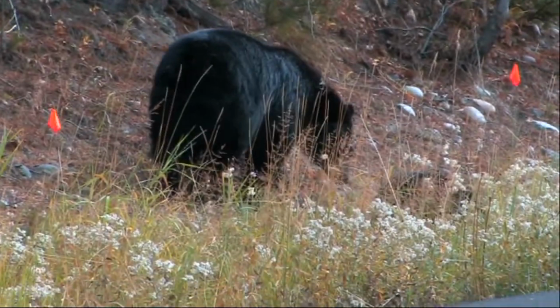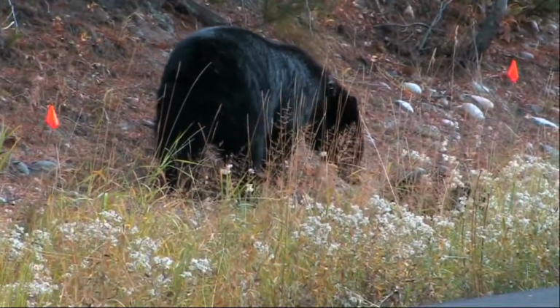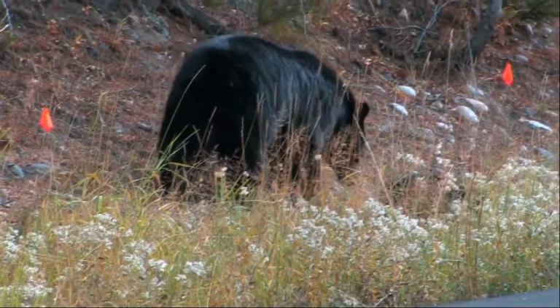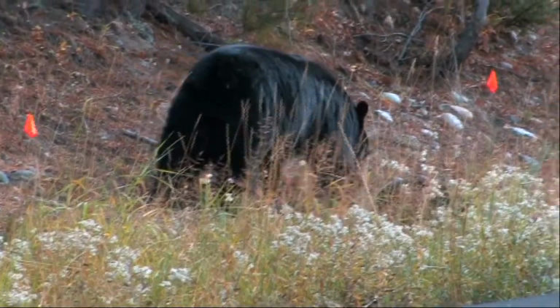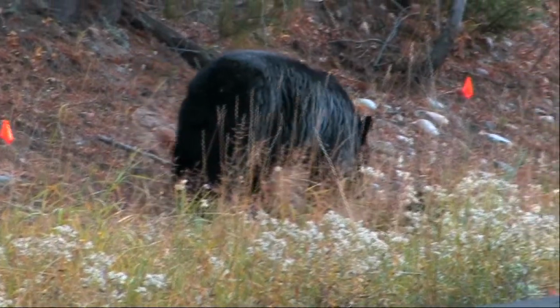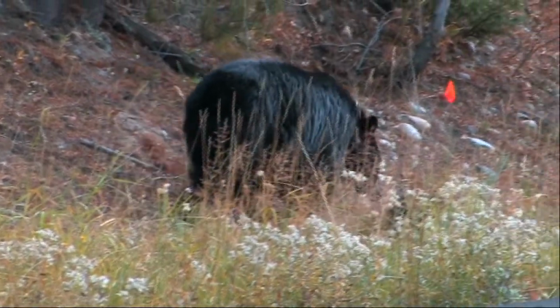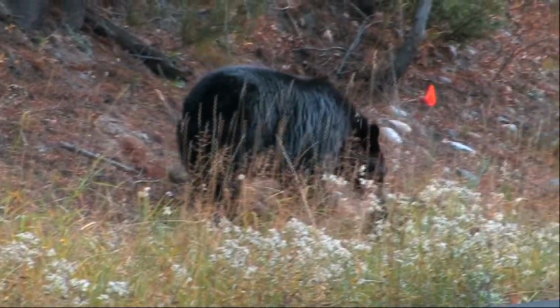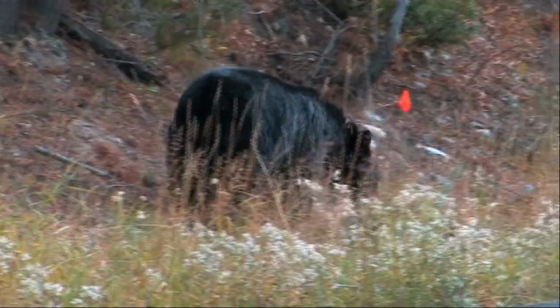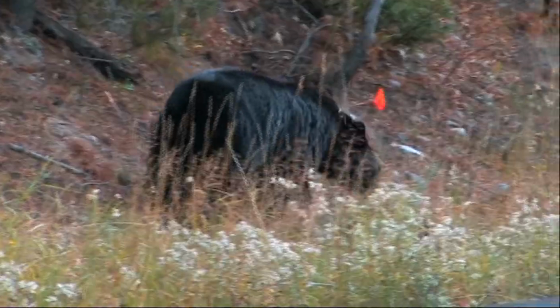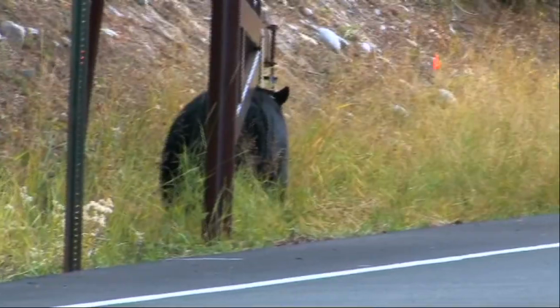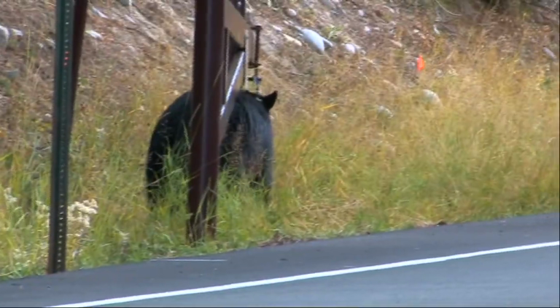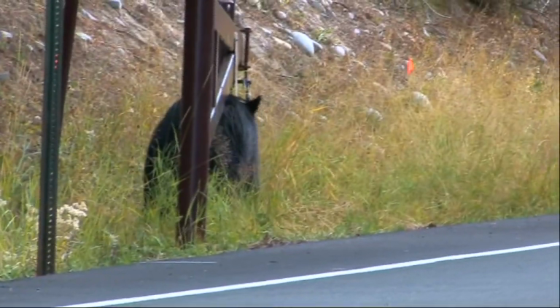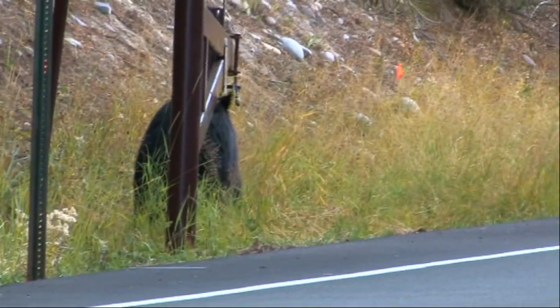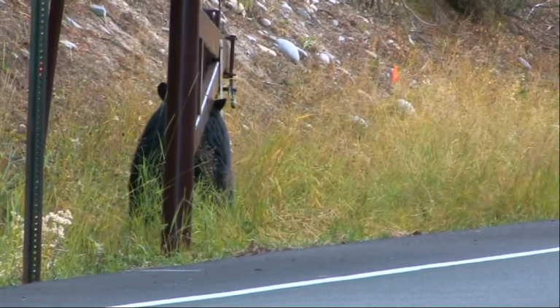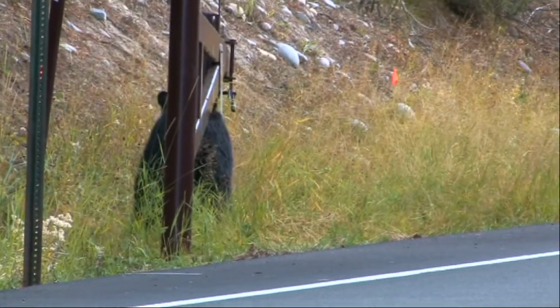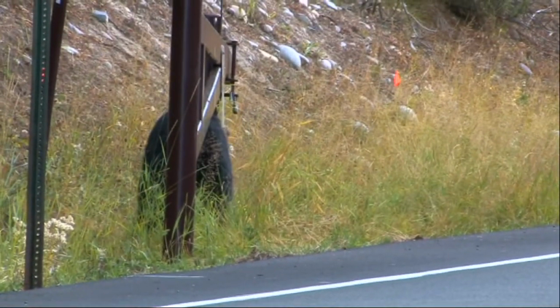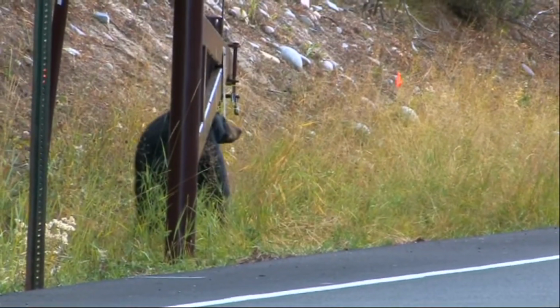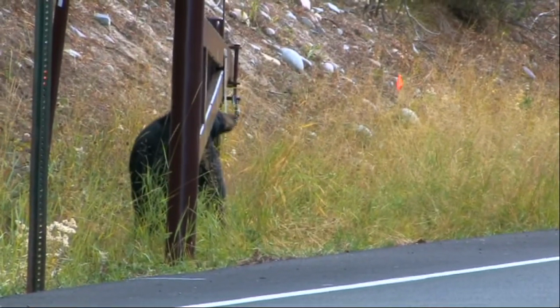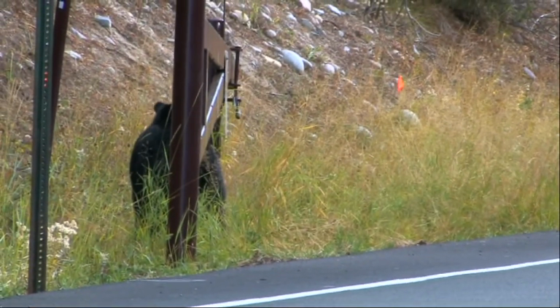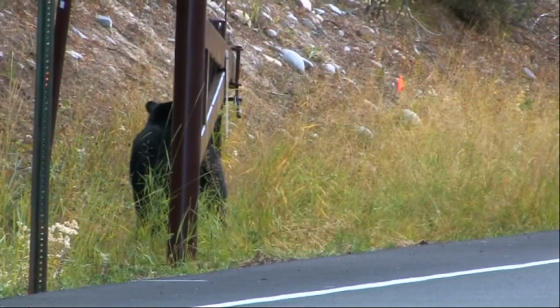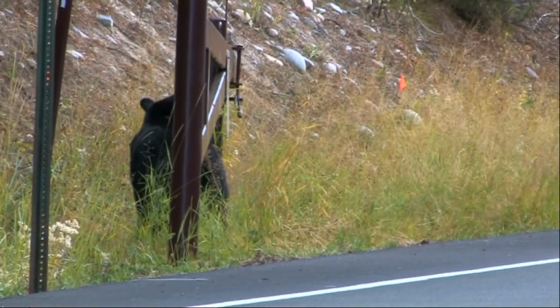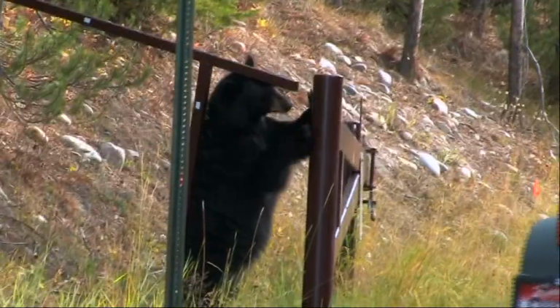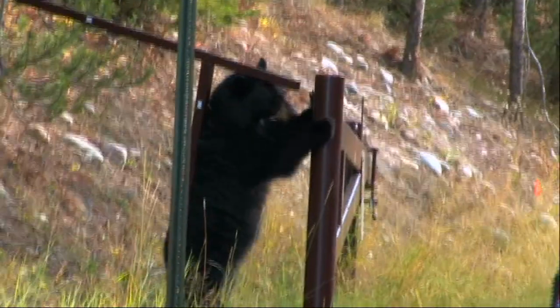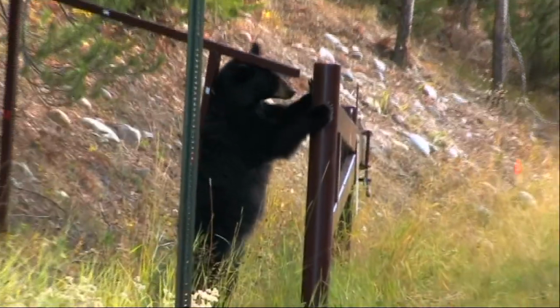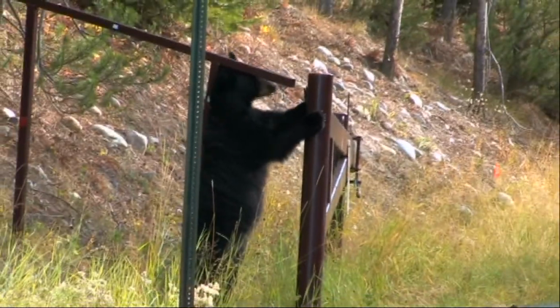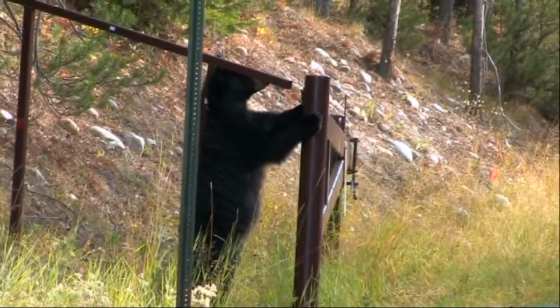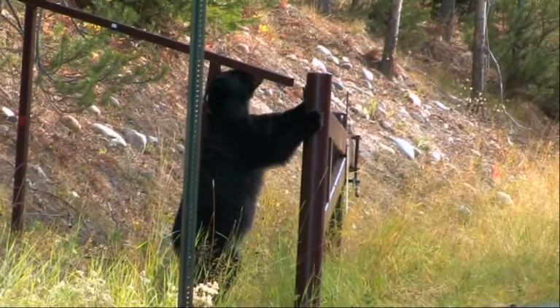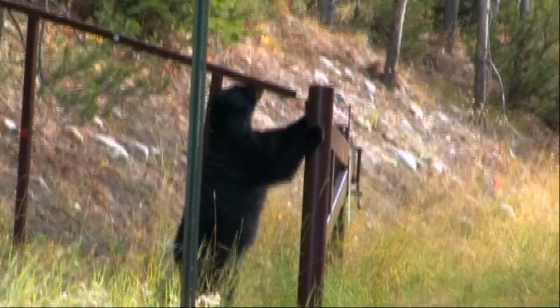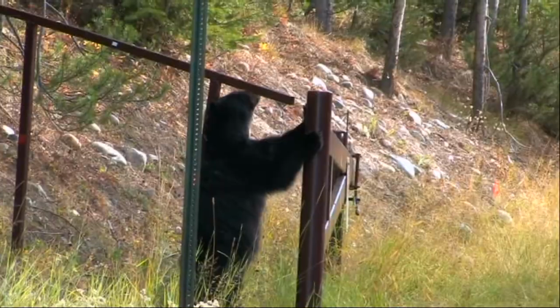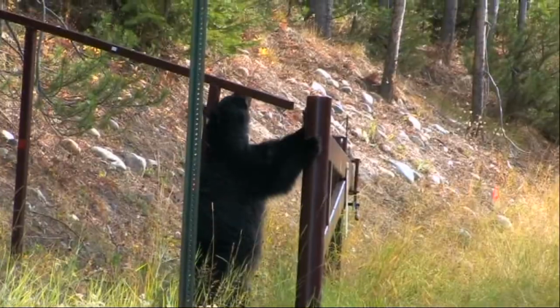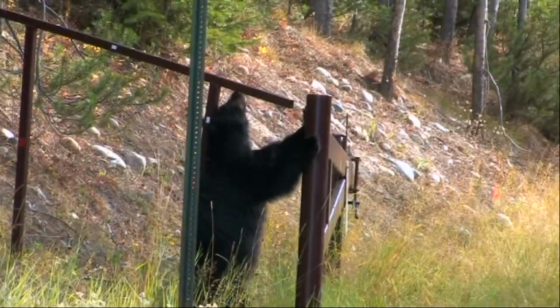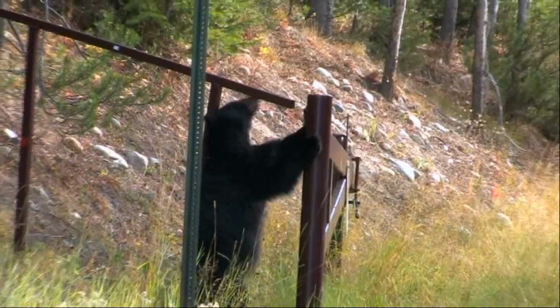But for those of us who've seen Baloo scratching his back on a tree in the Jungle Book, just check this out.